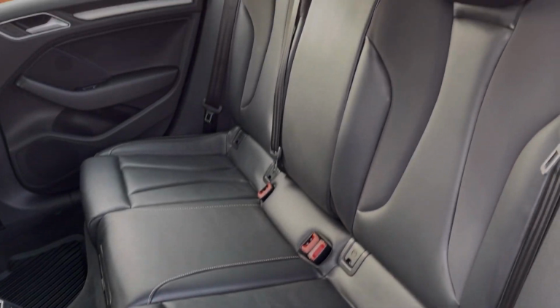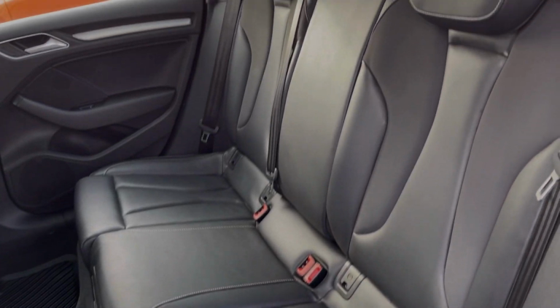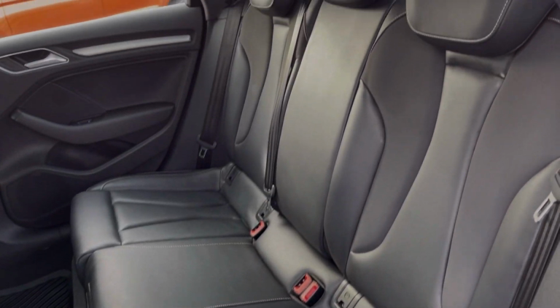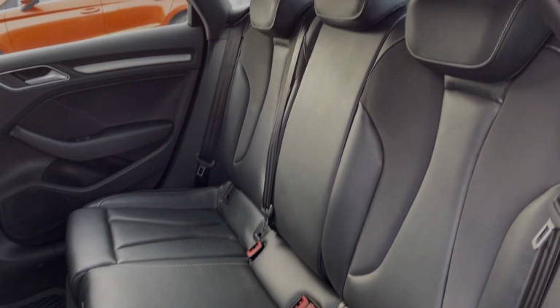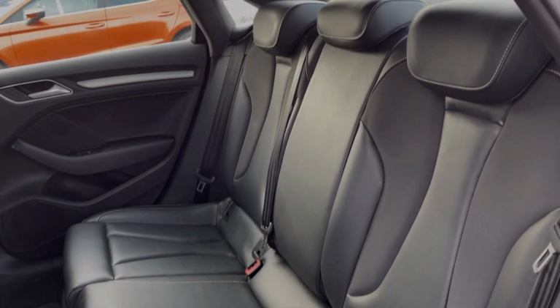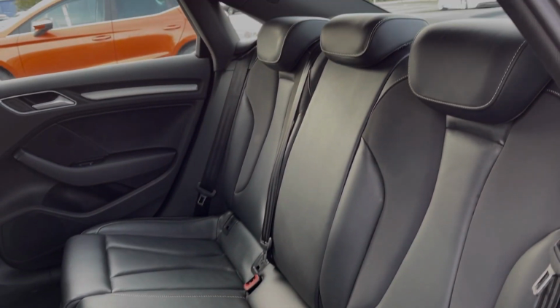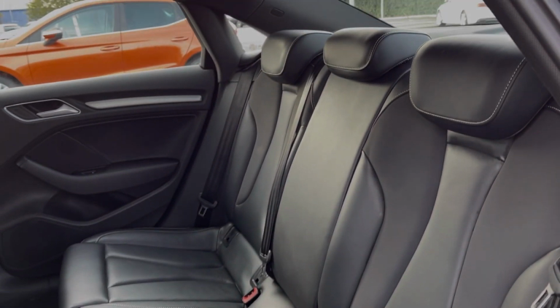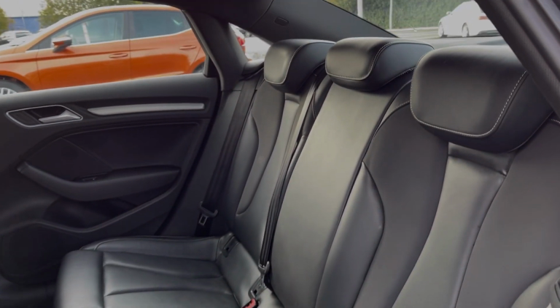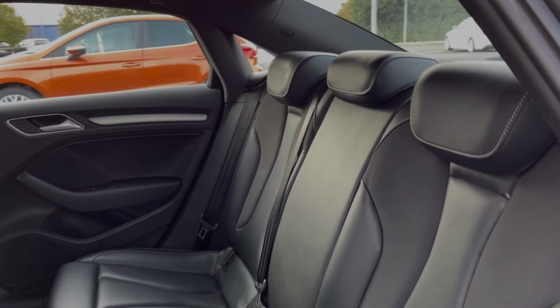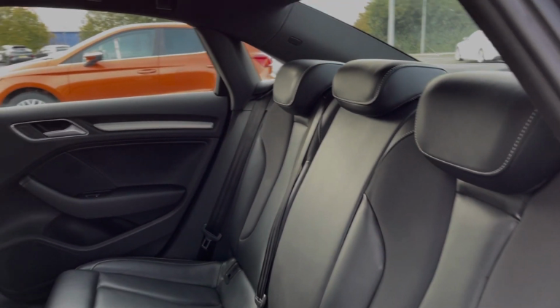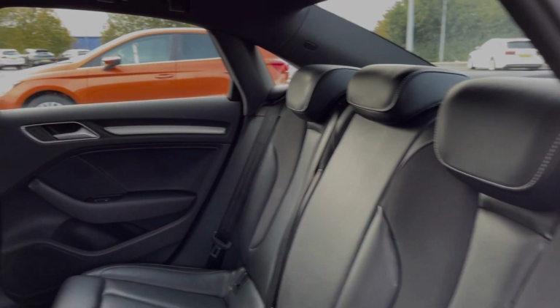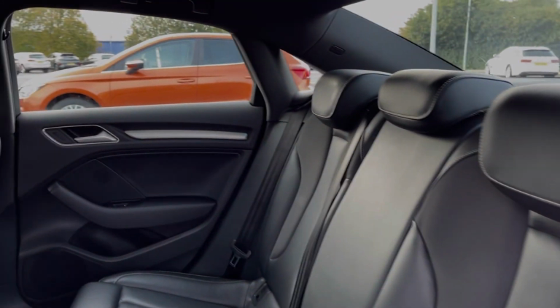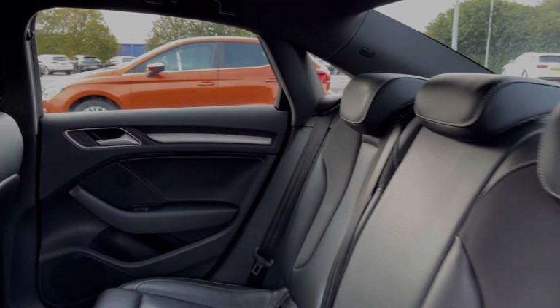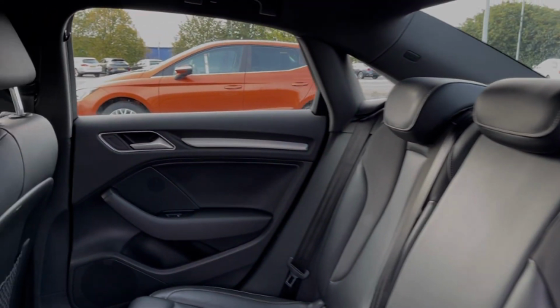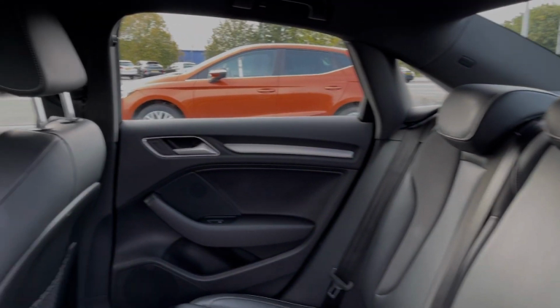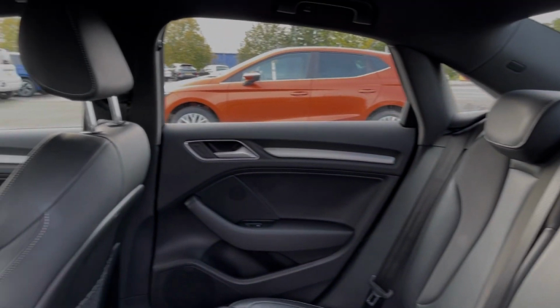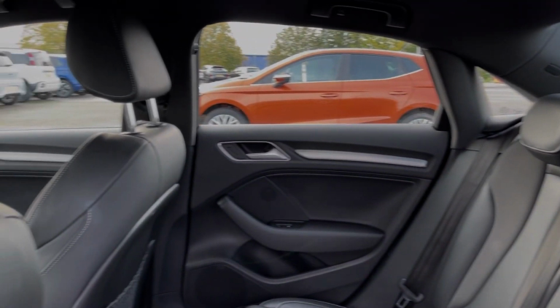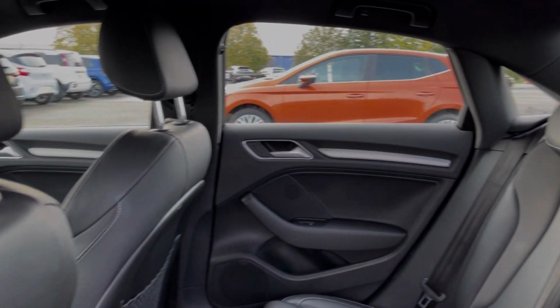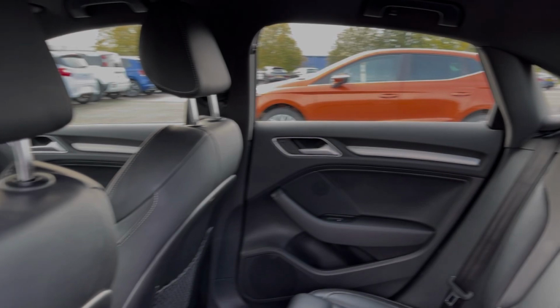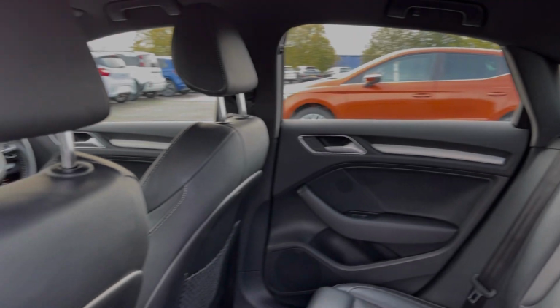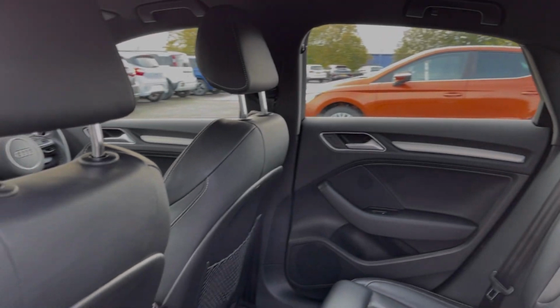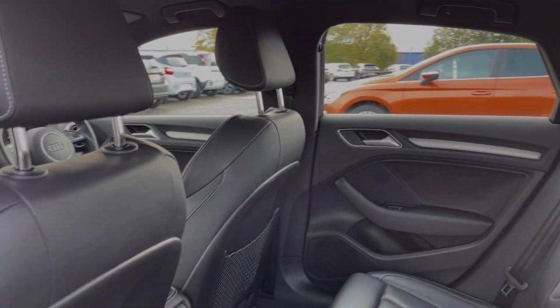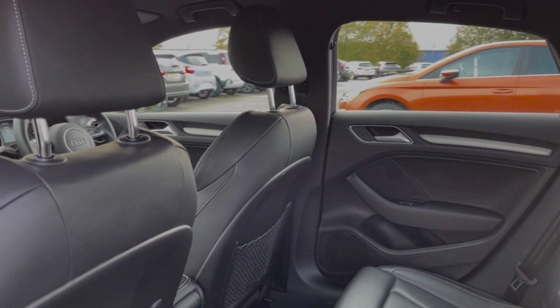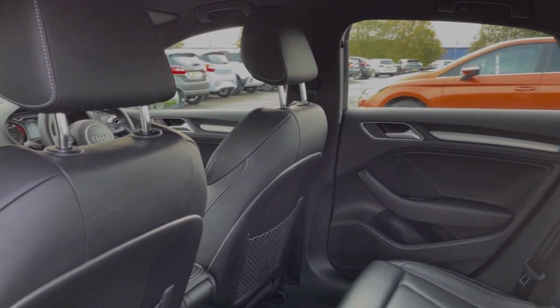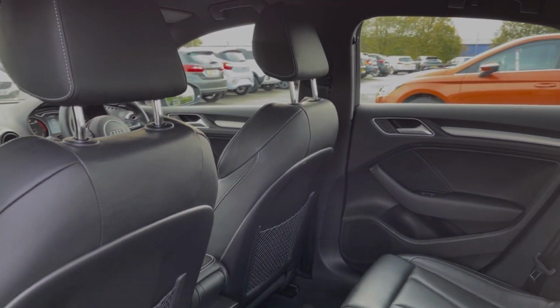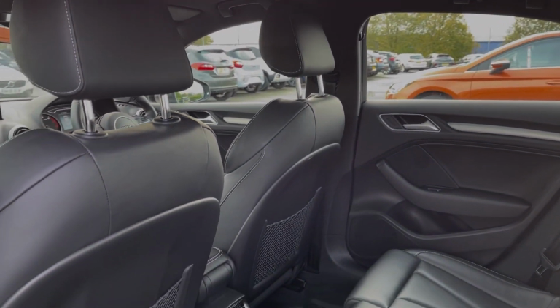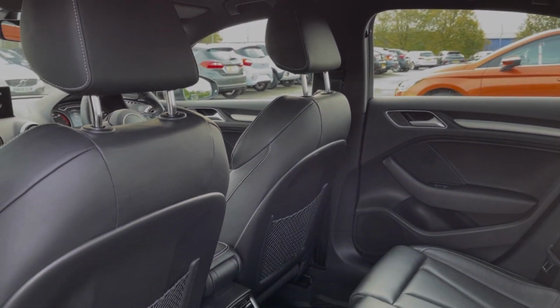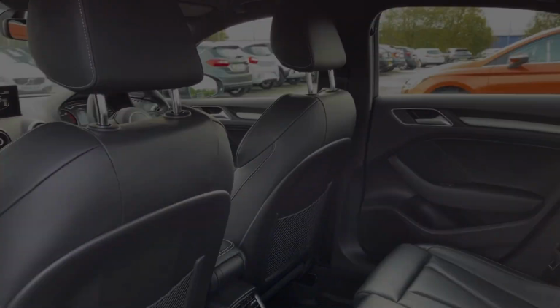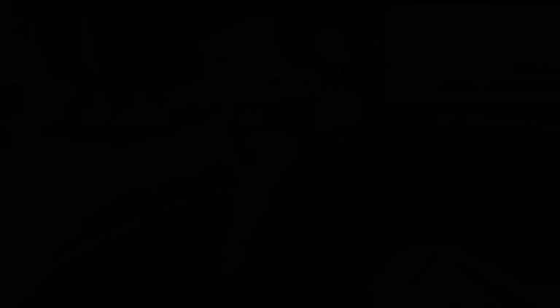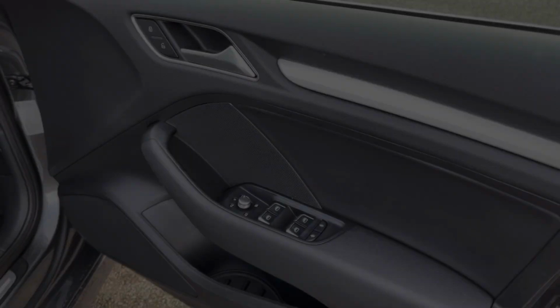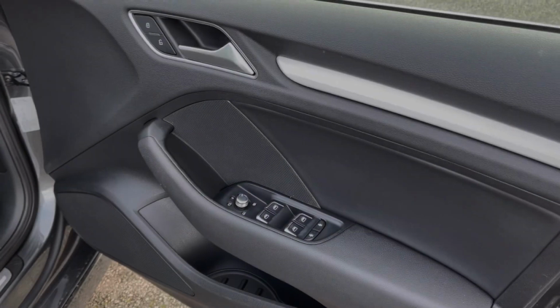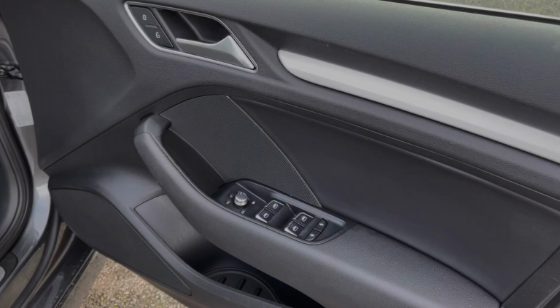Into the rear seats, you can see they're finished in fine Napa leather upholstery — another option costing £795 at new.